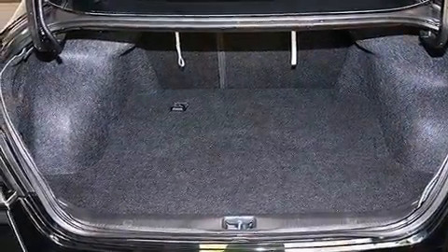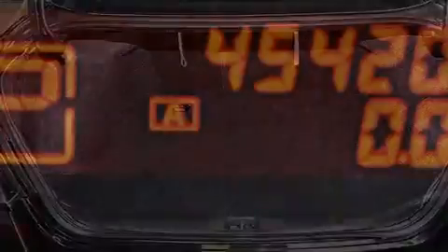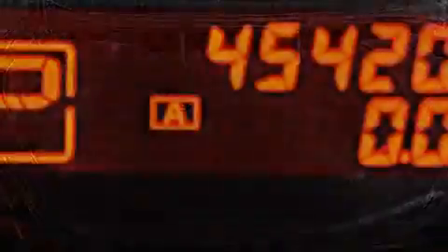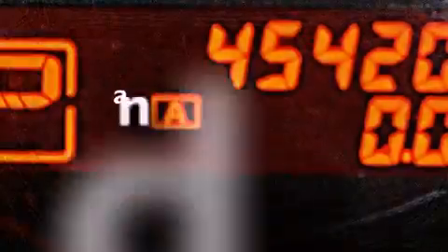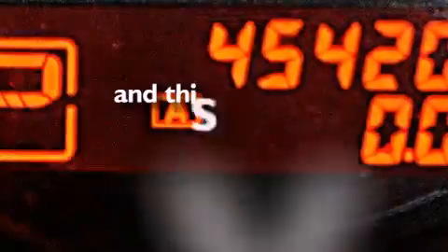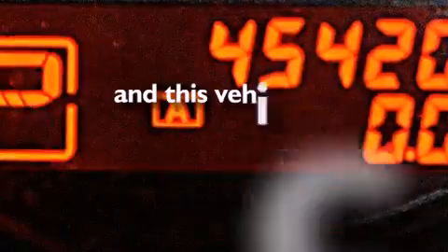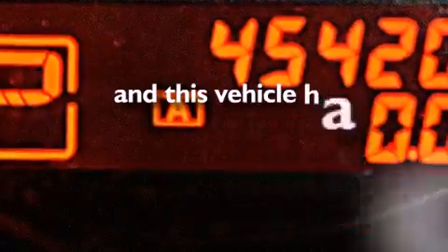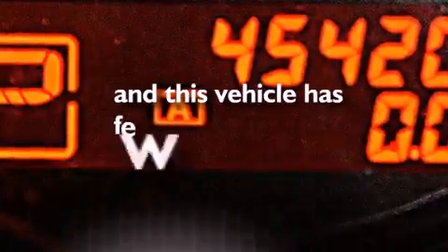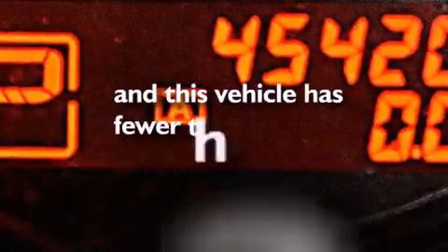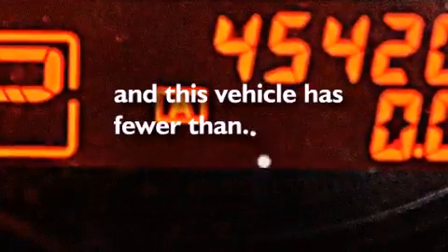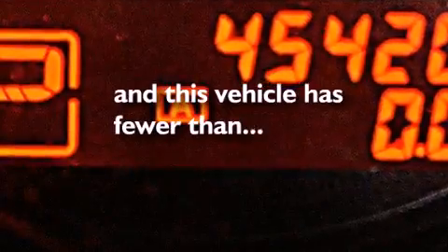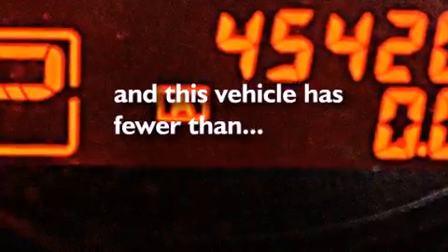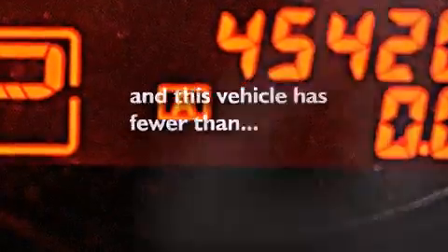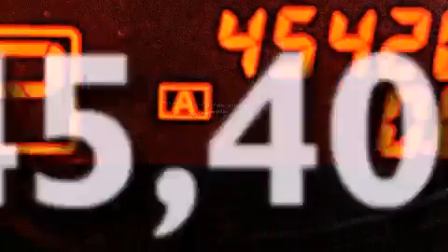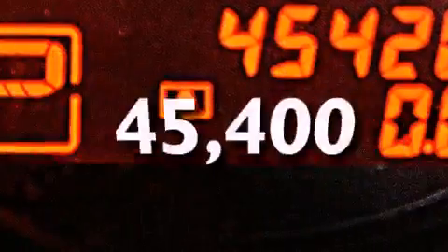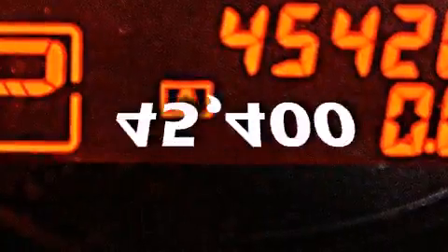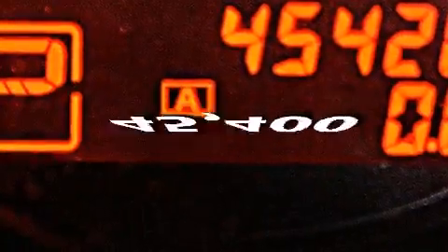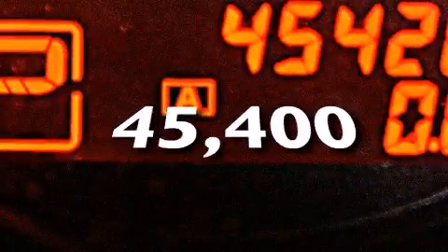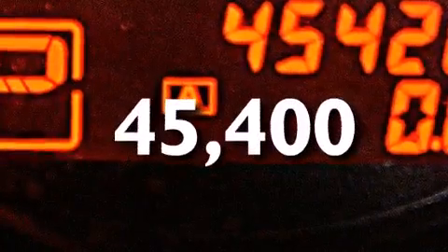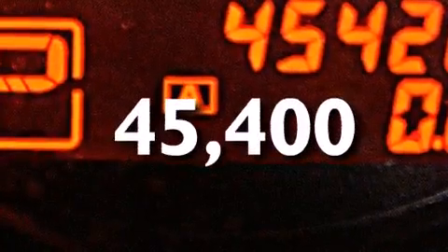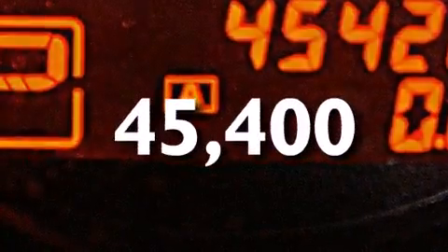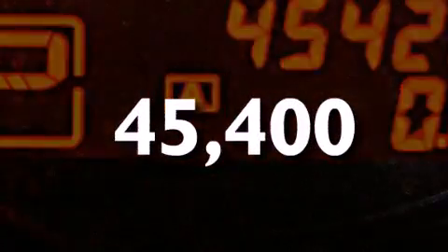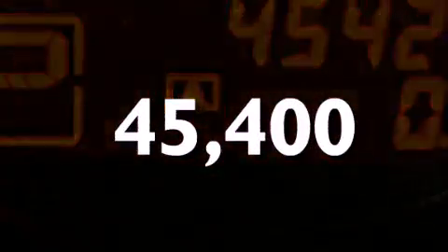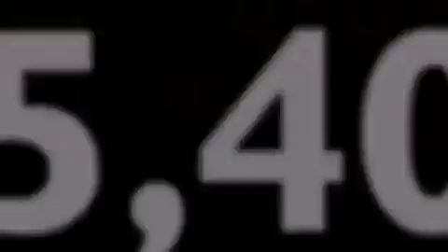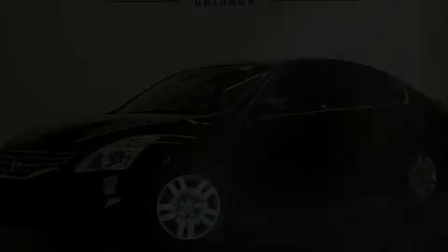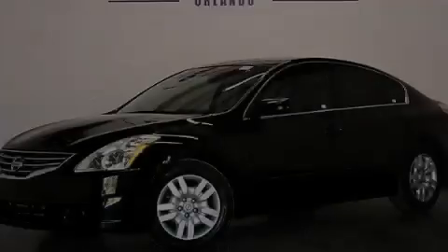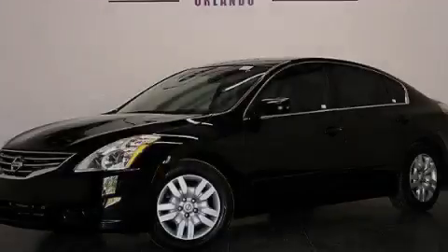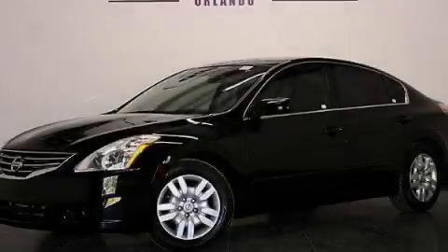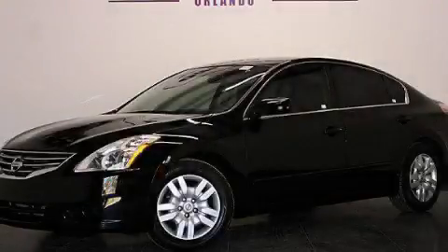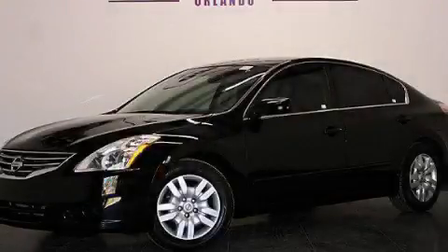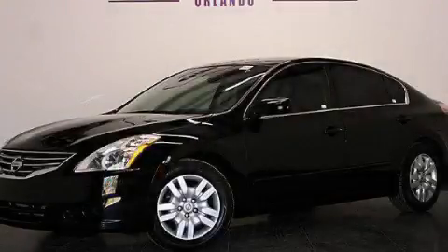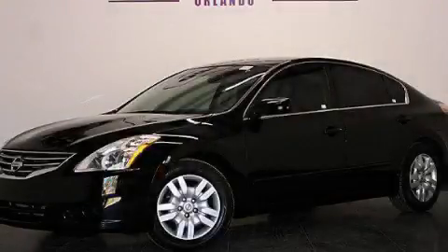This vehicle has fewer than 46,000 miles on the odometer. Please call today to reserve this vehicle for a test drive.